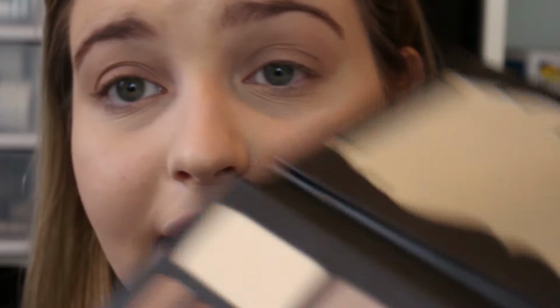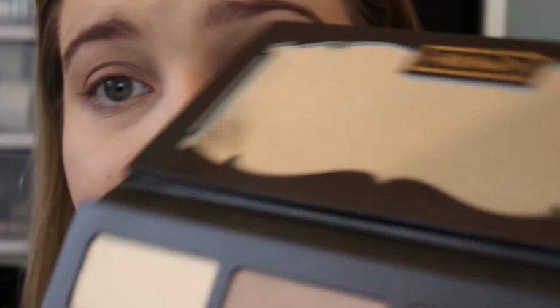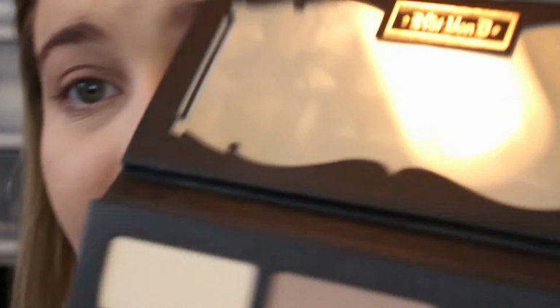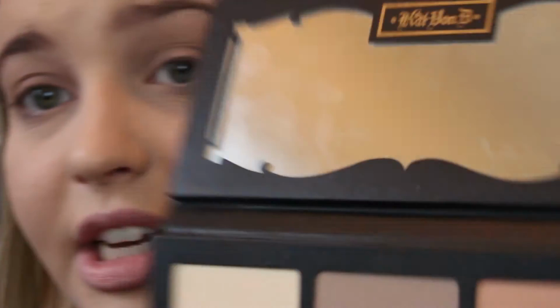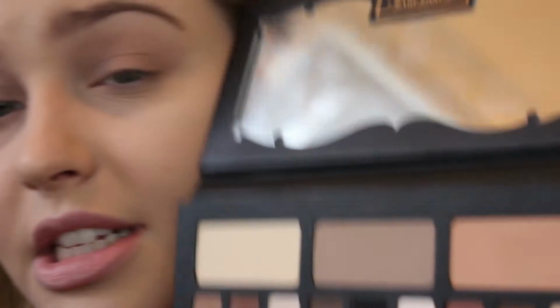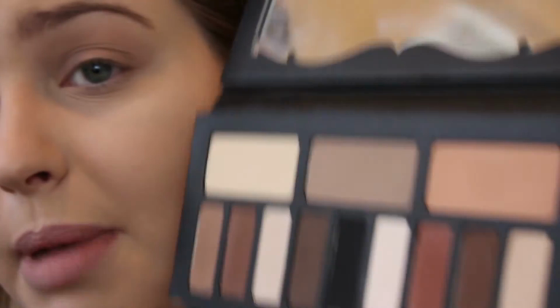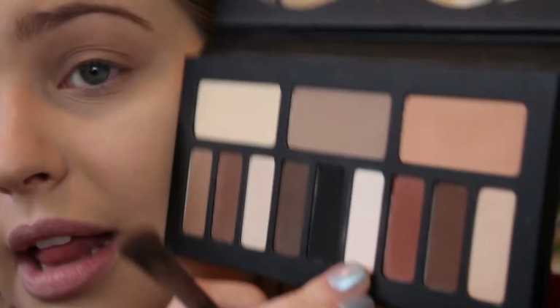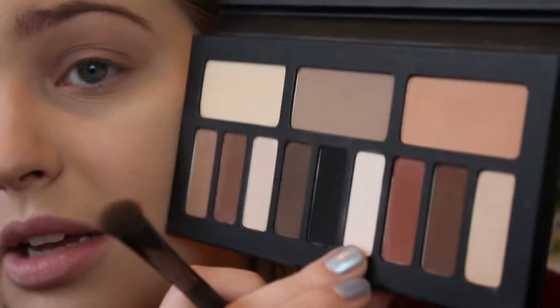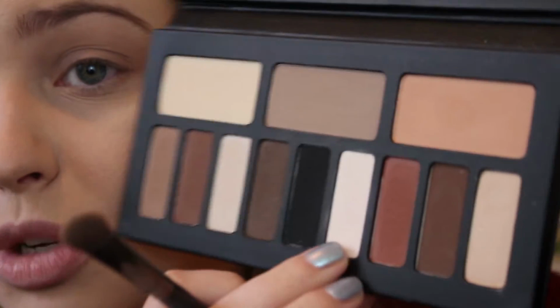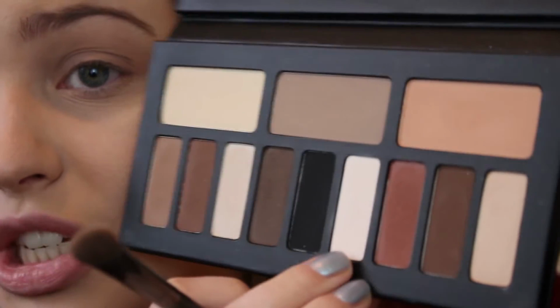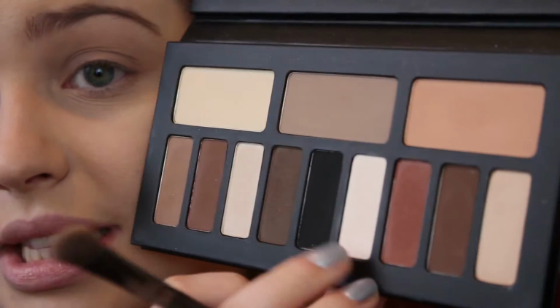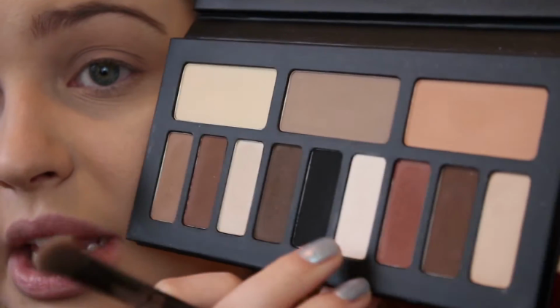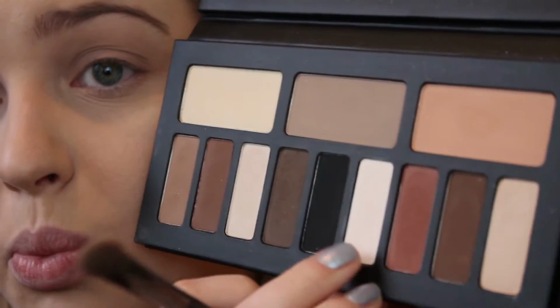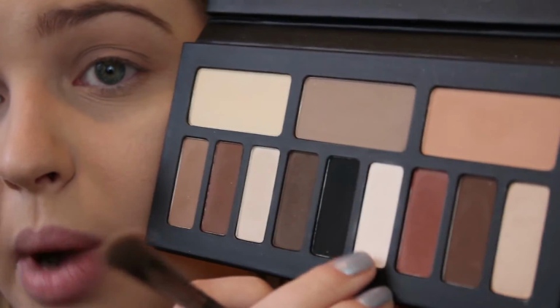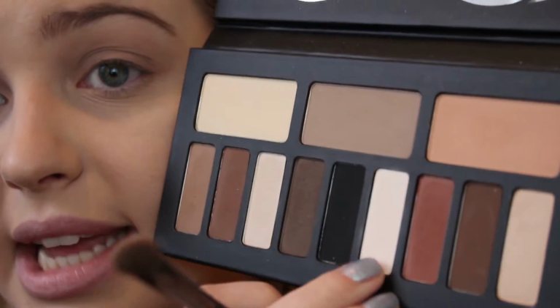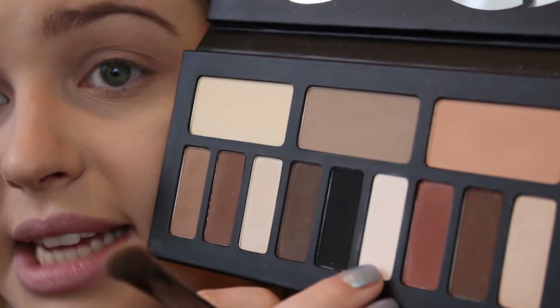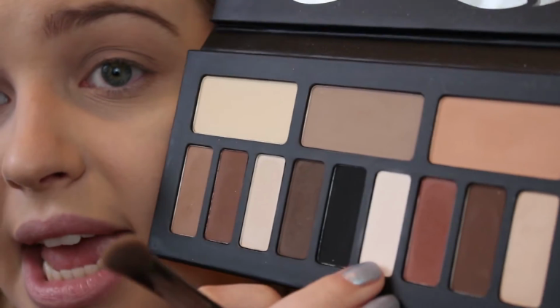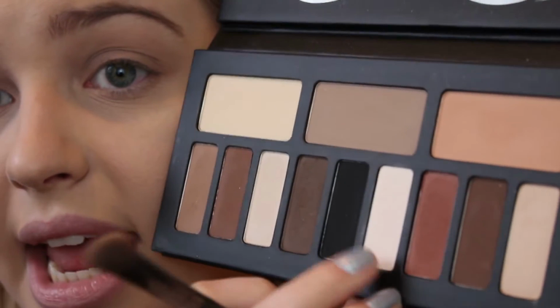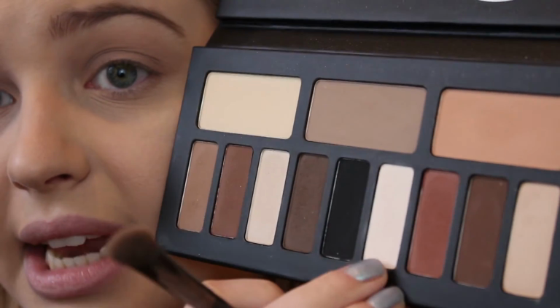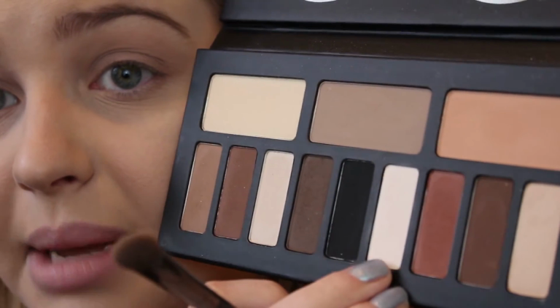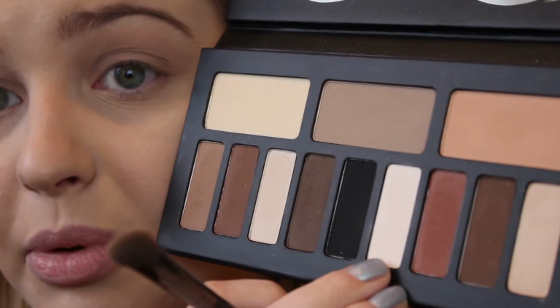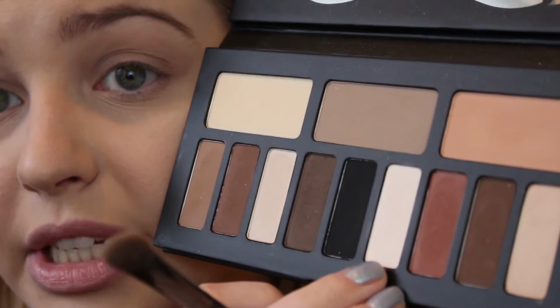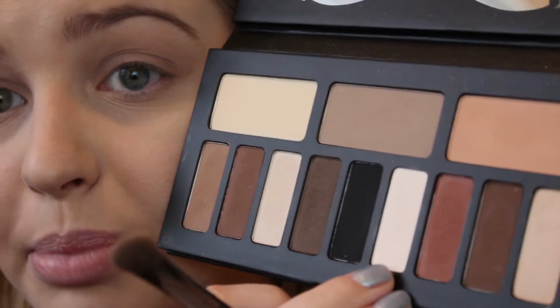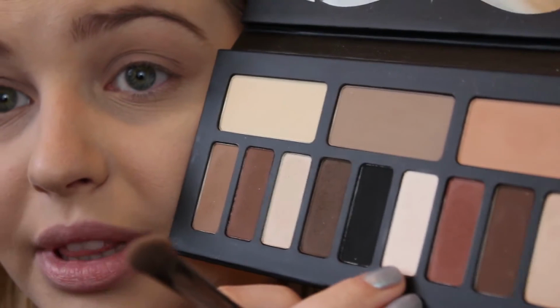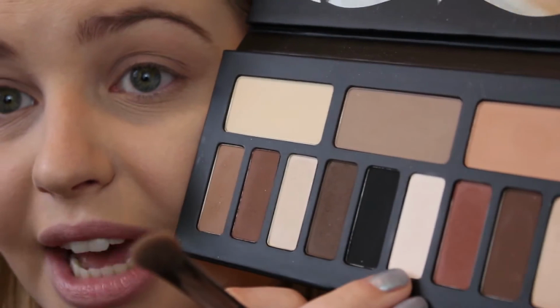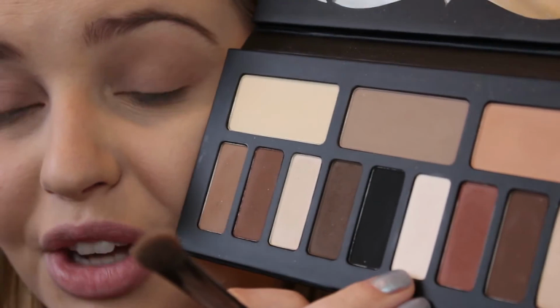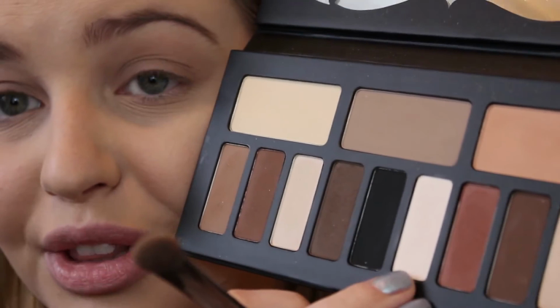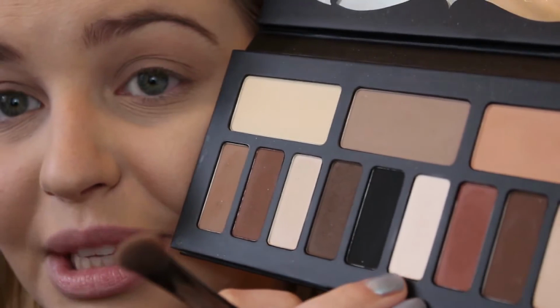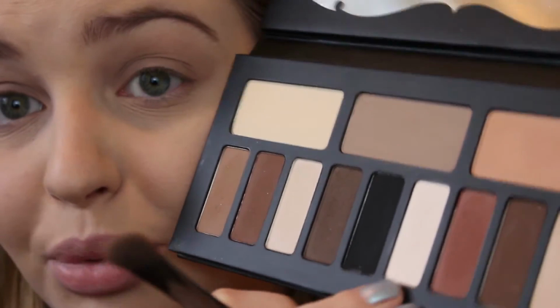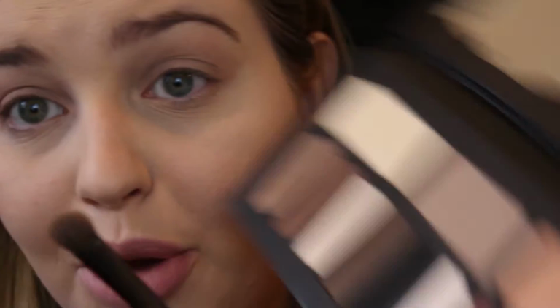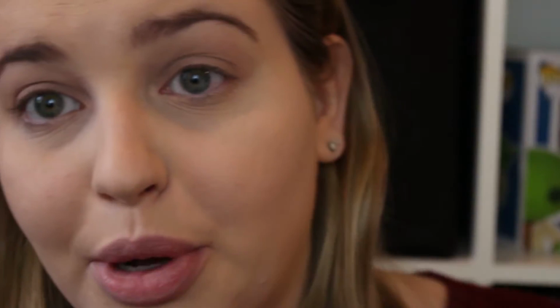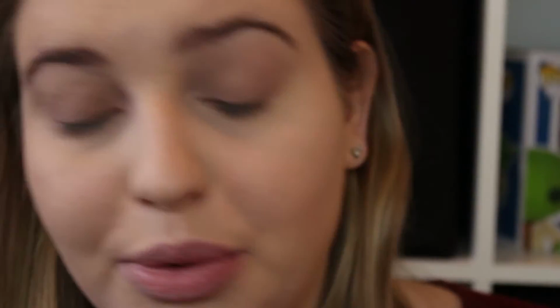Then I'm going to take the lightest shade in this palette, which is a white, and I am going to put that on the brow bone.